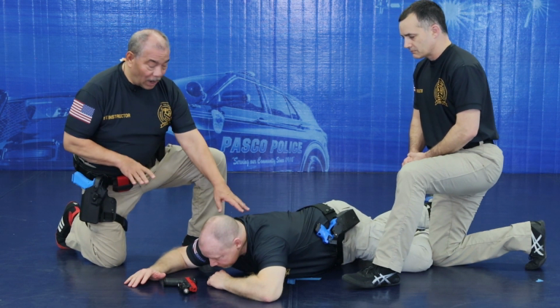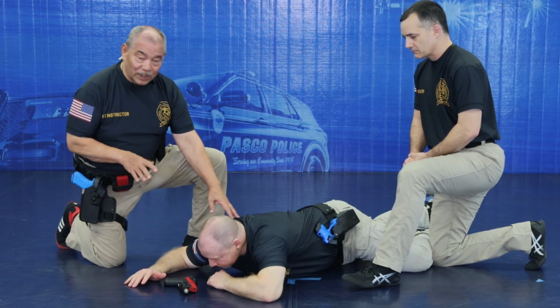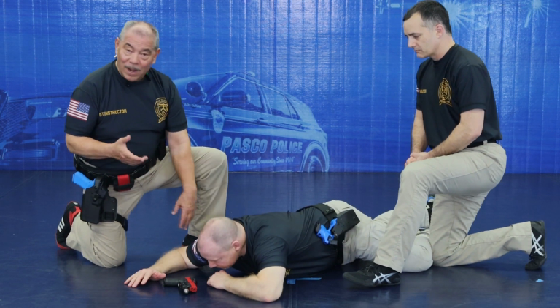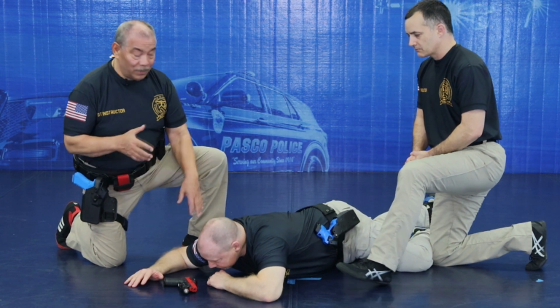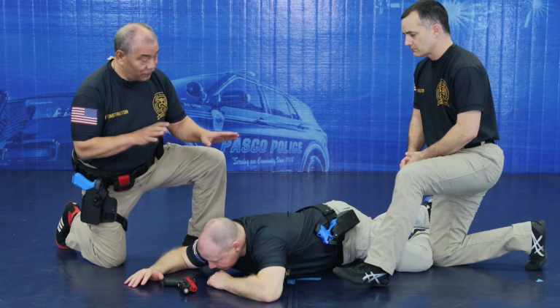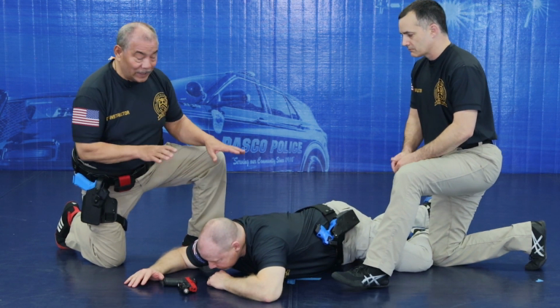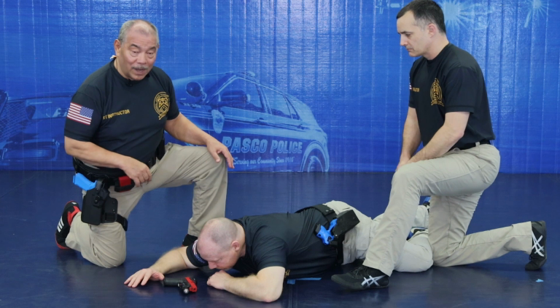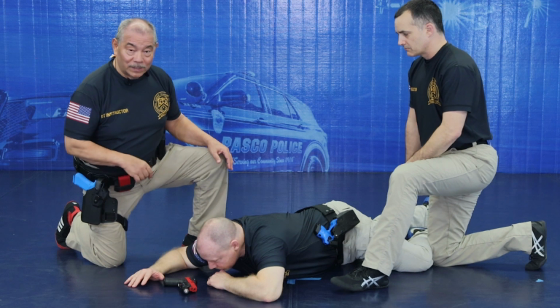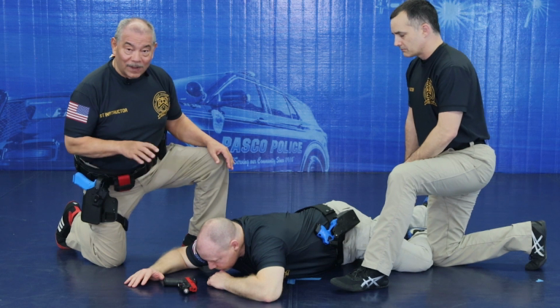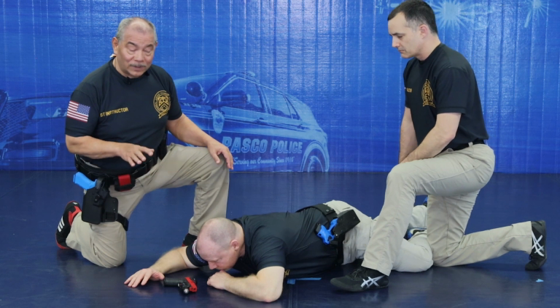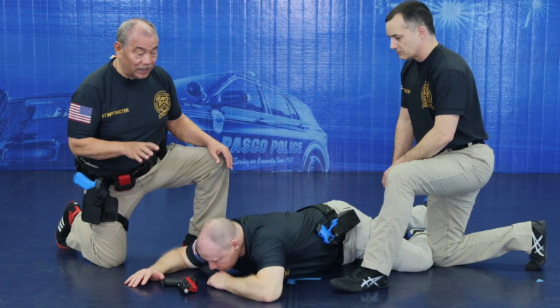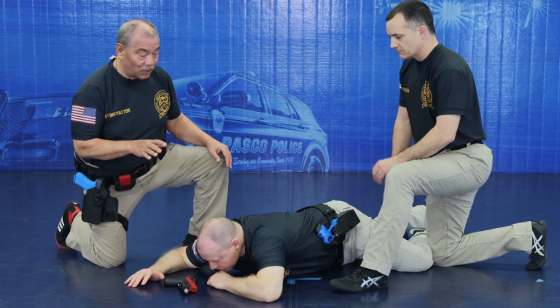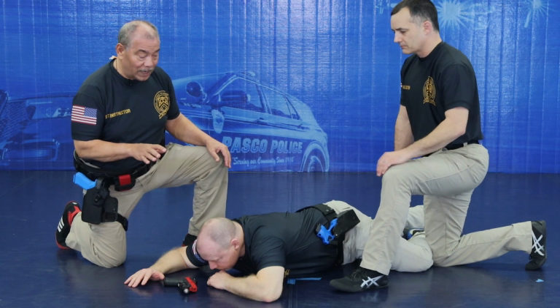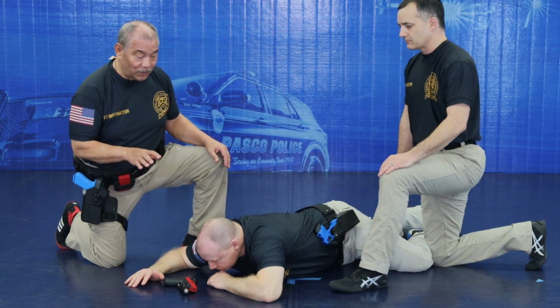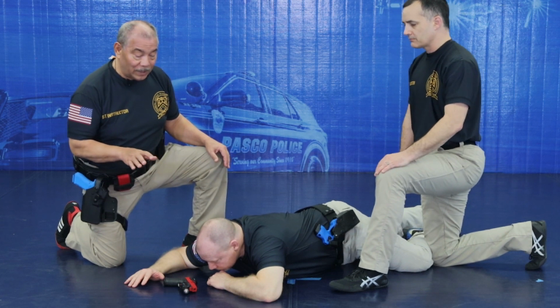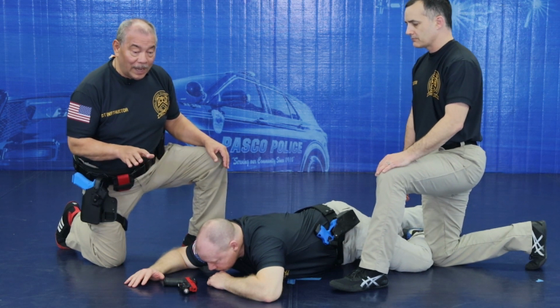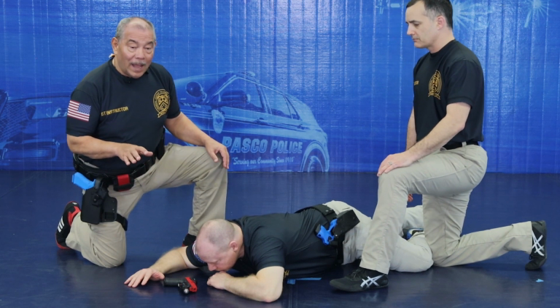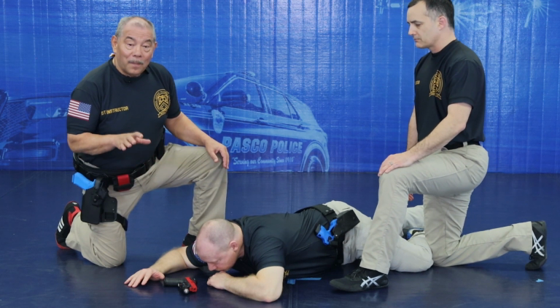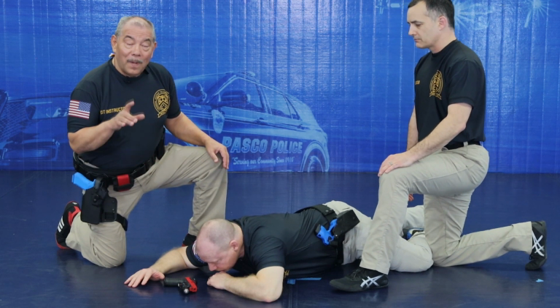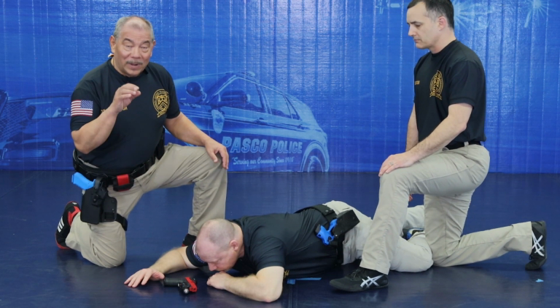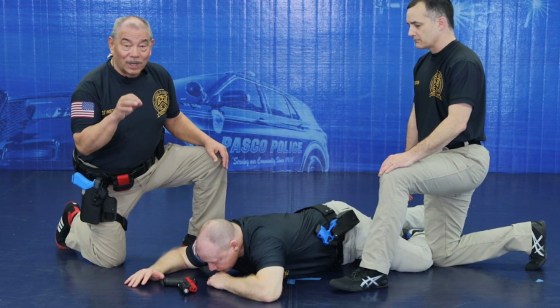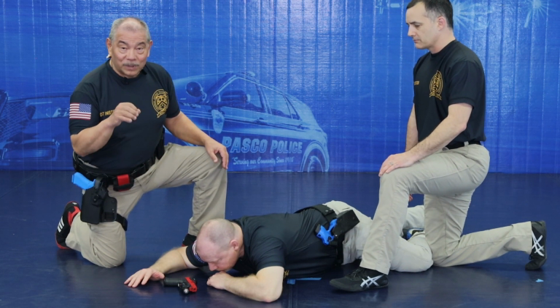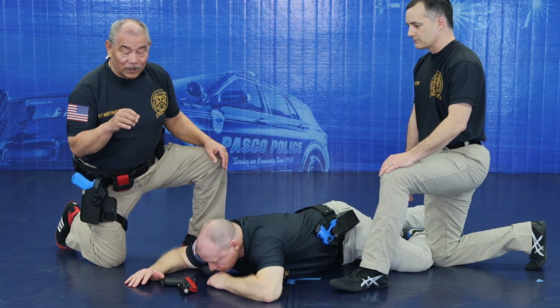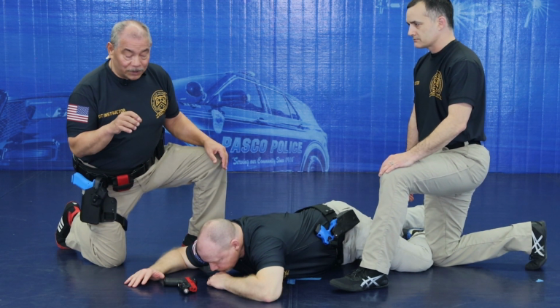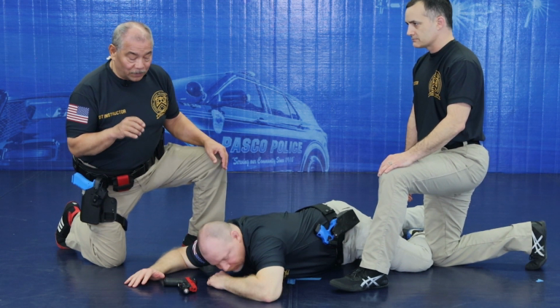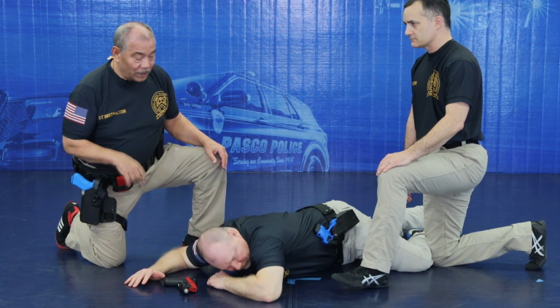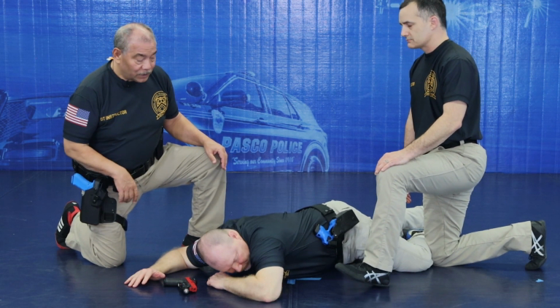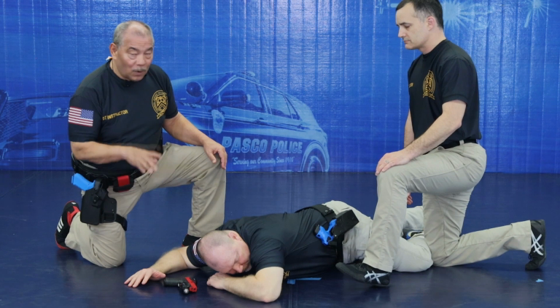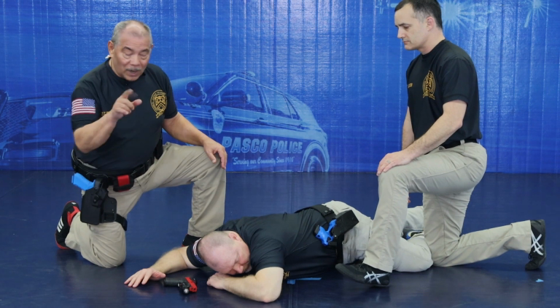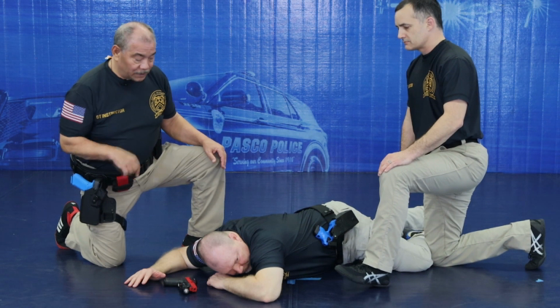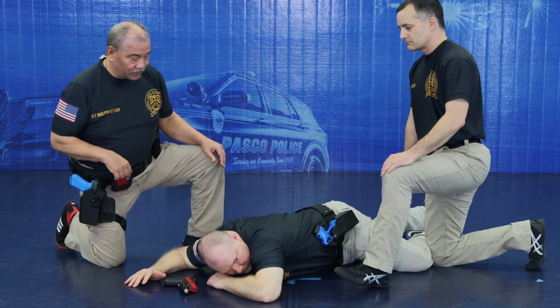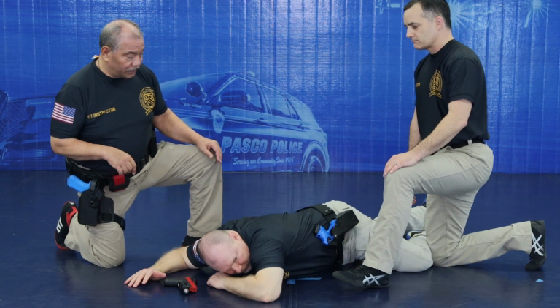On the ground, face down is the toughest place to hold on to it, but it's also difficult to shoot. So watch this demonstration.